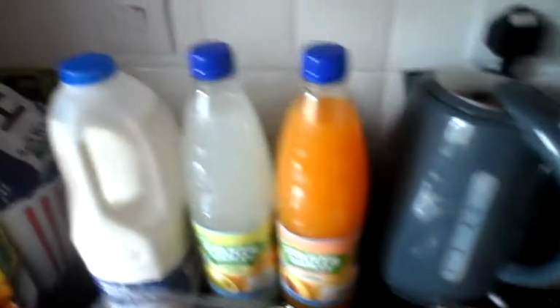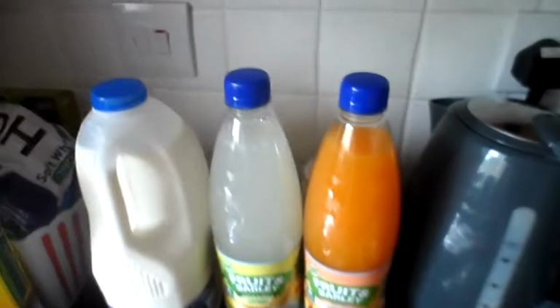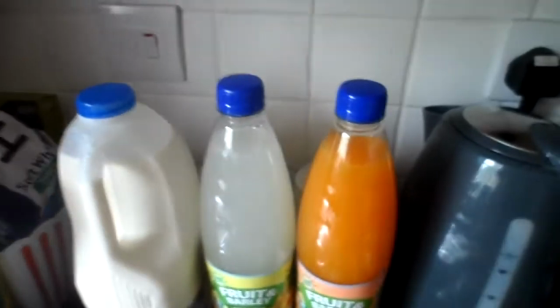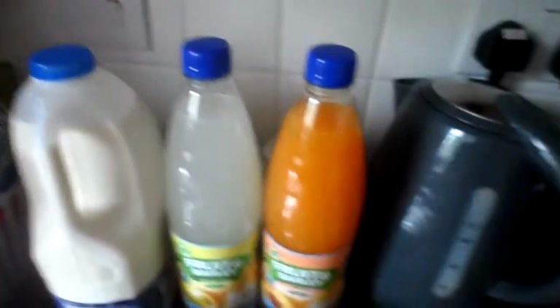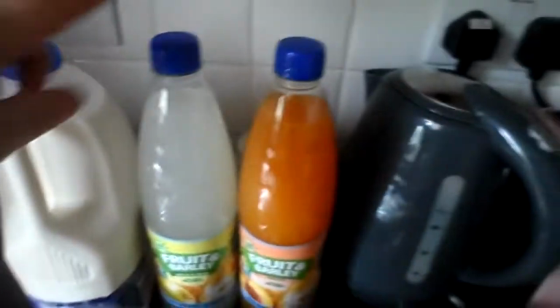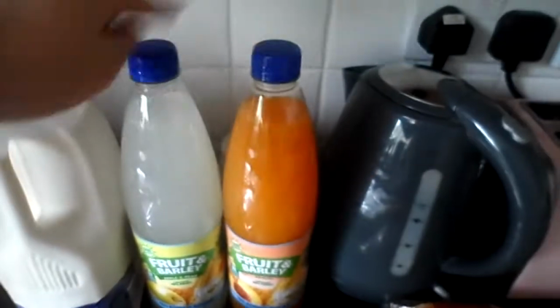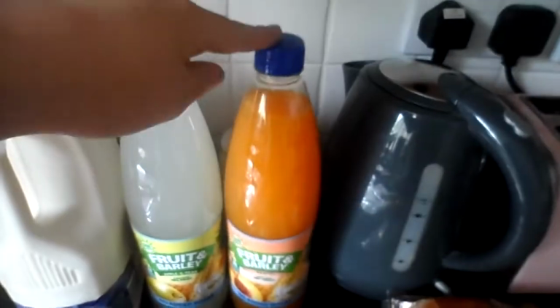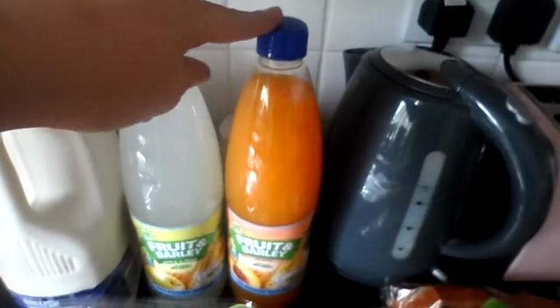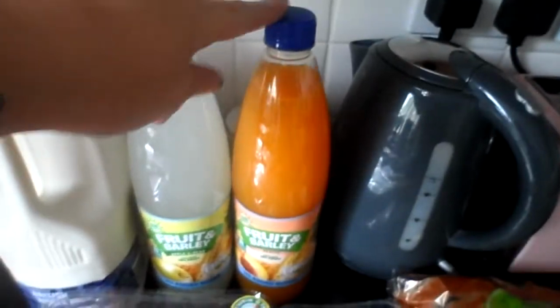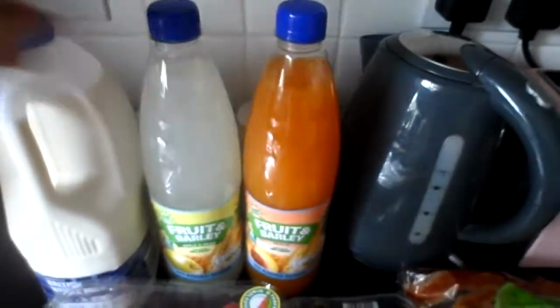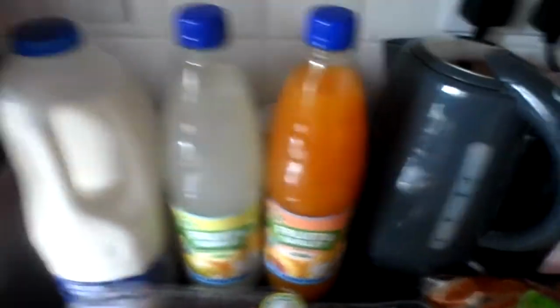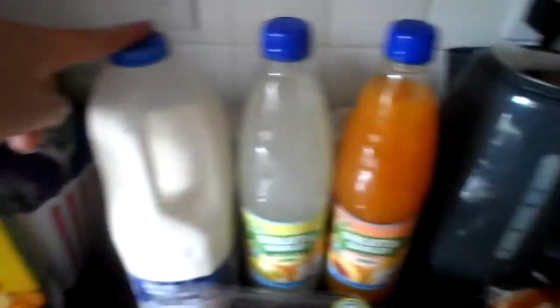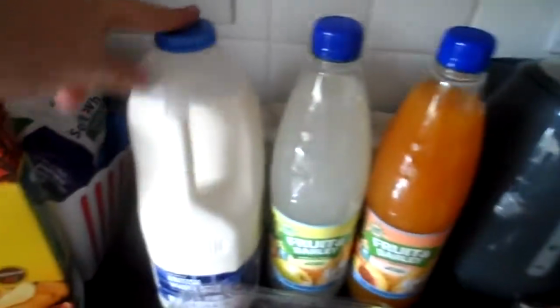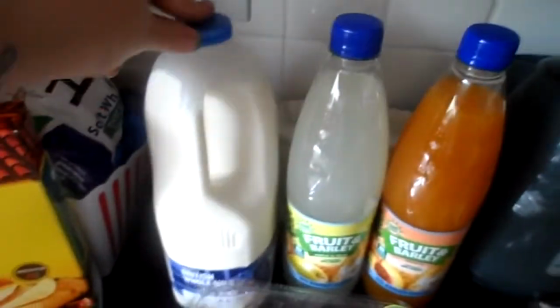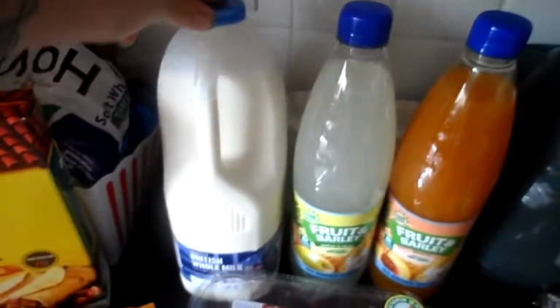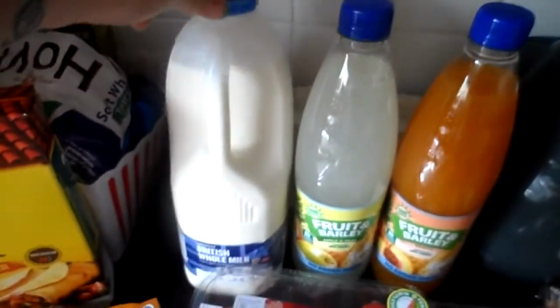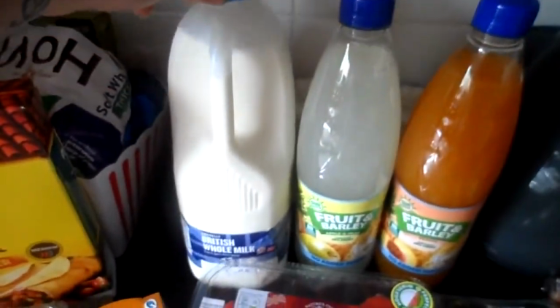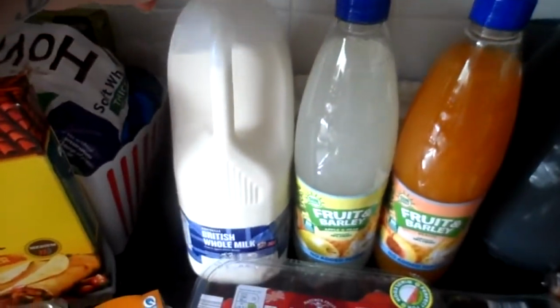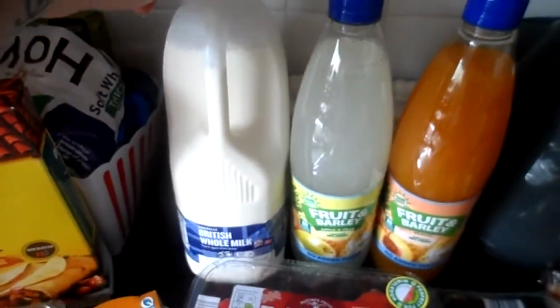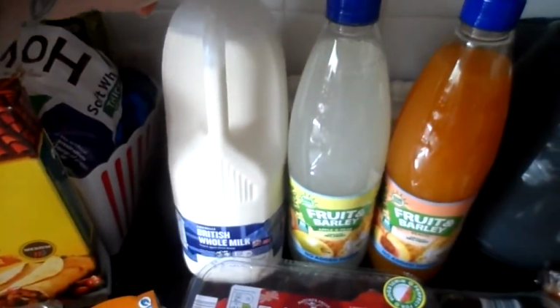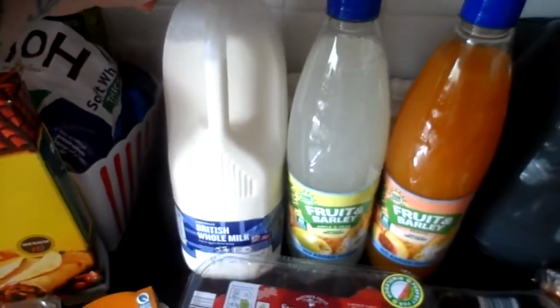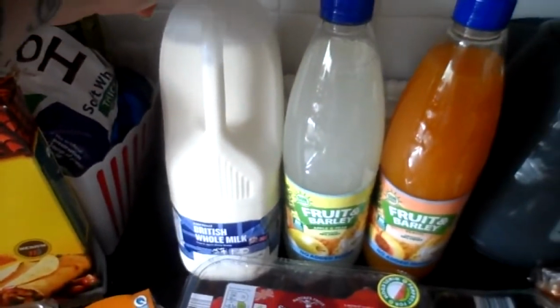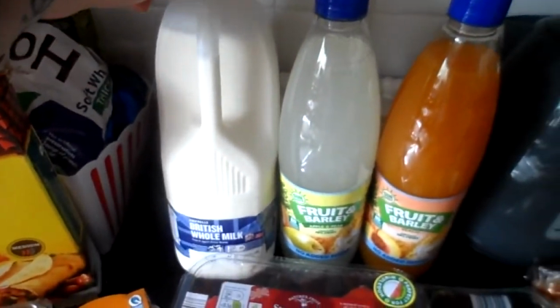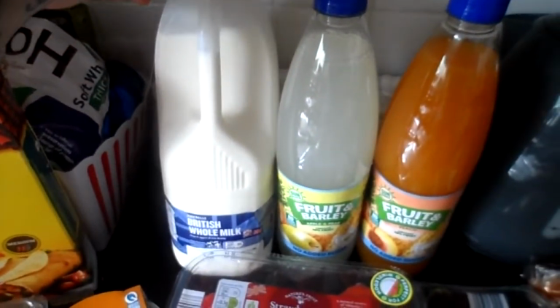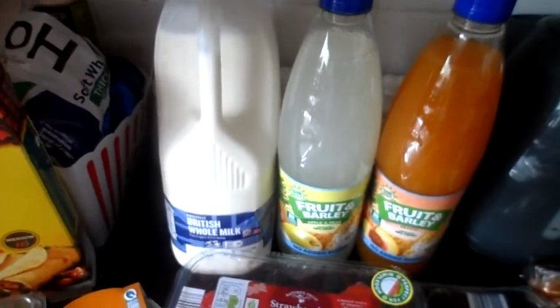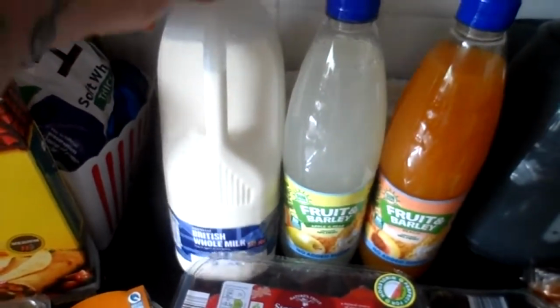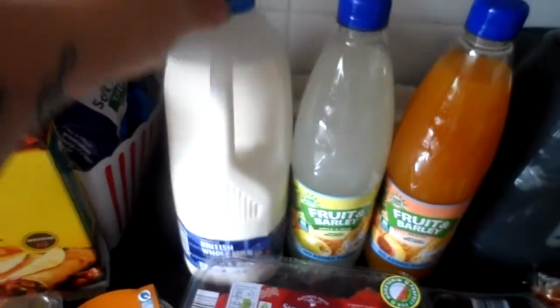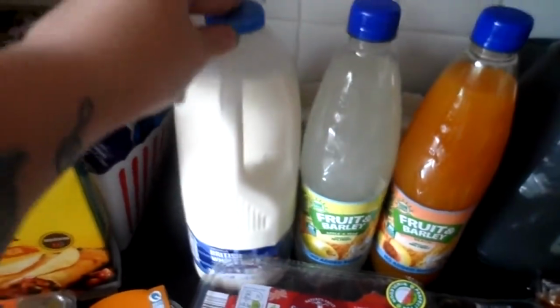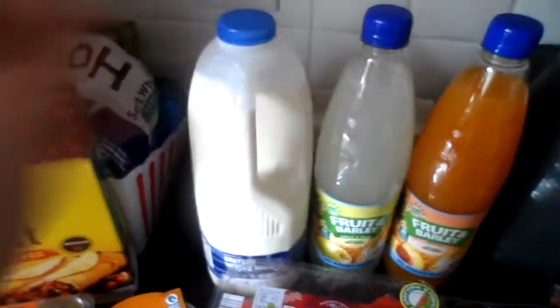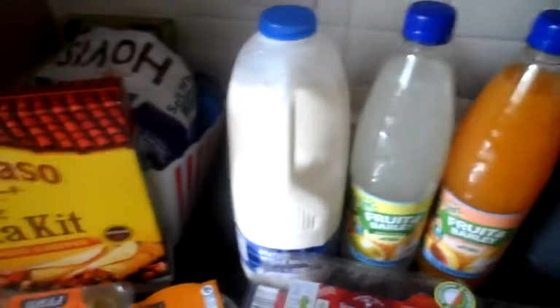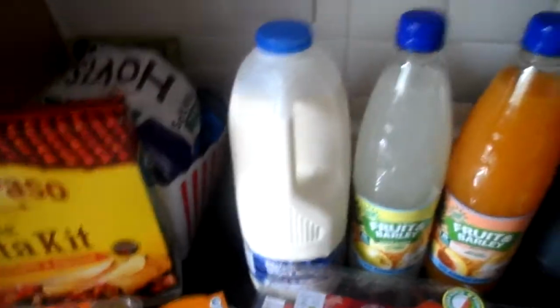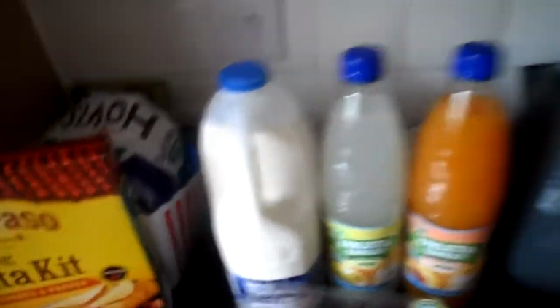And I also got two things of squash and a big four-pinter of semi-skimmed milk.